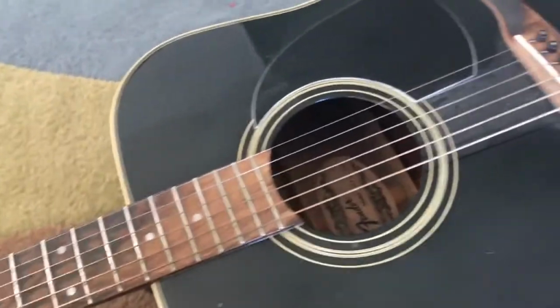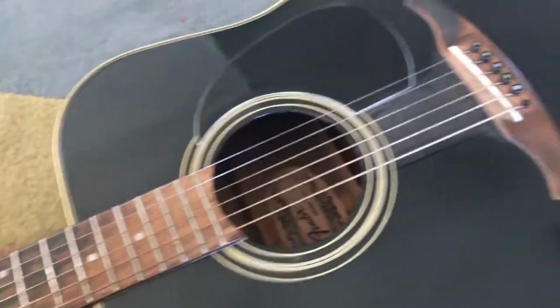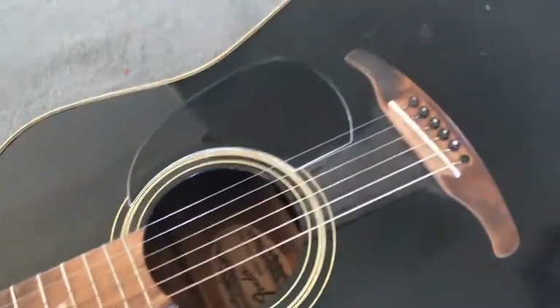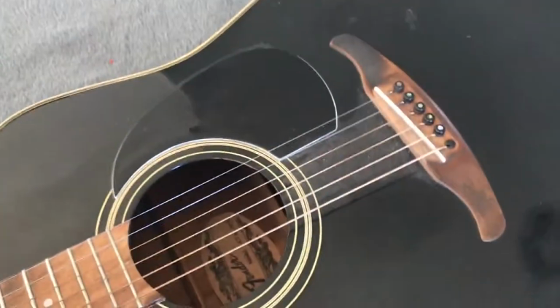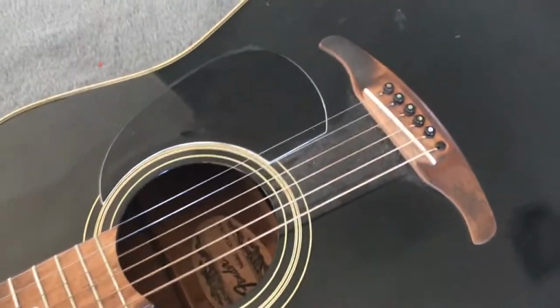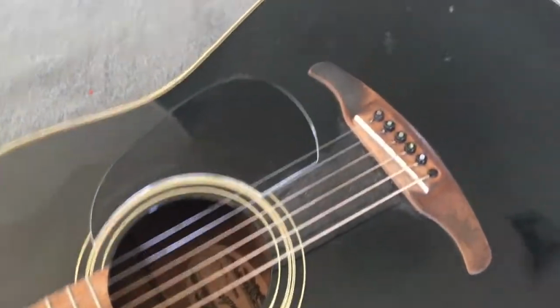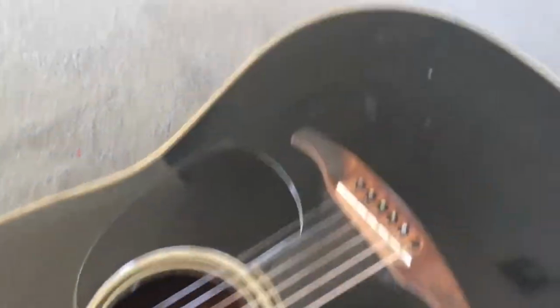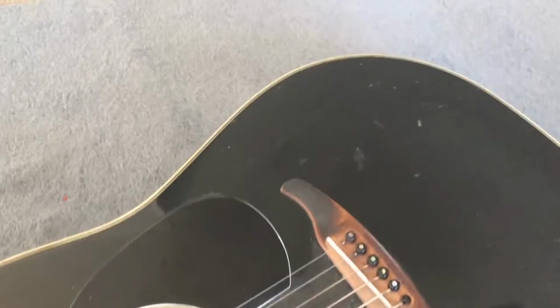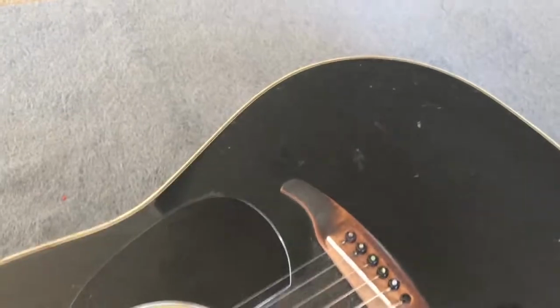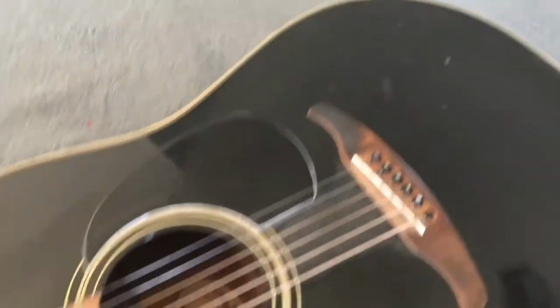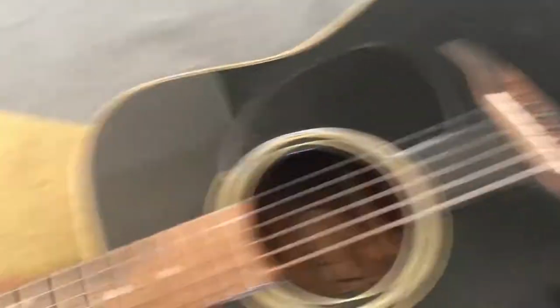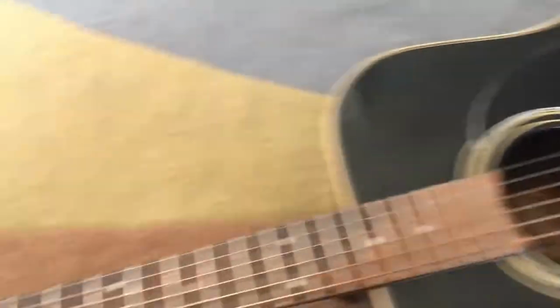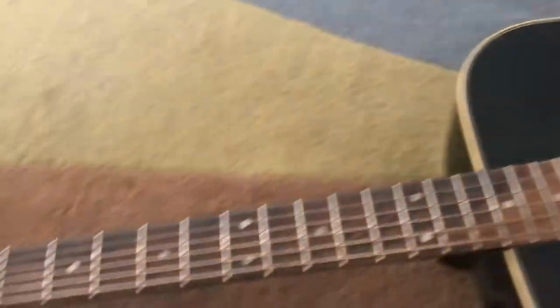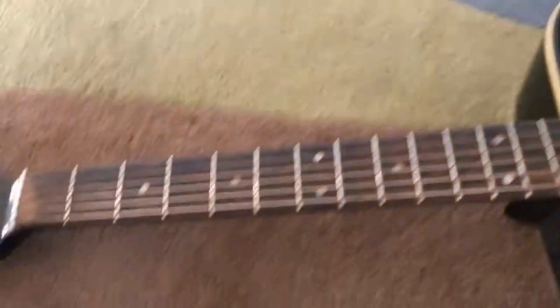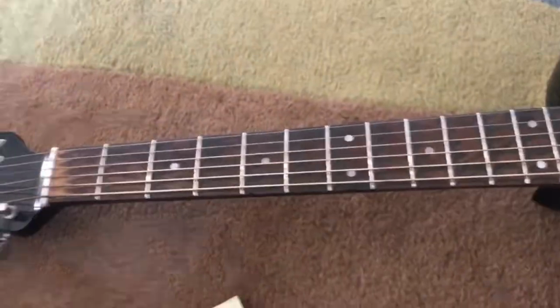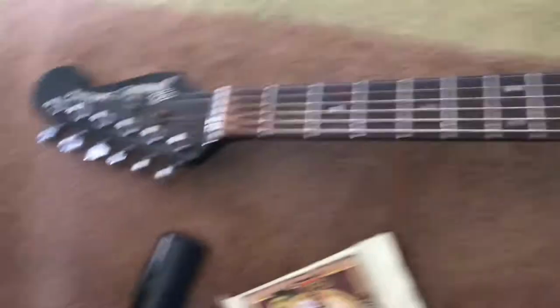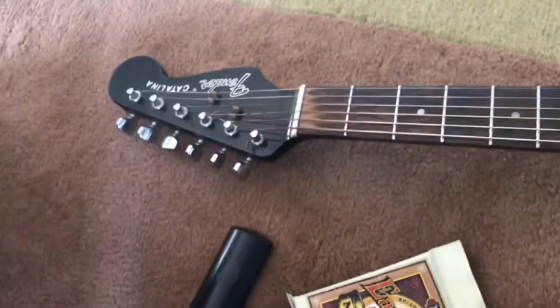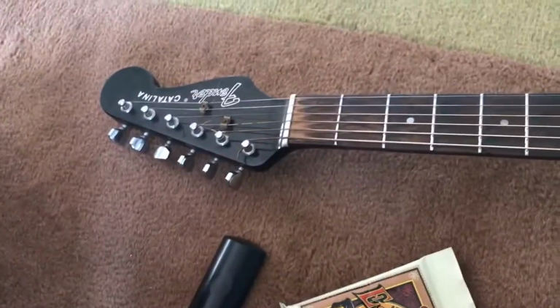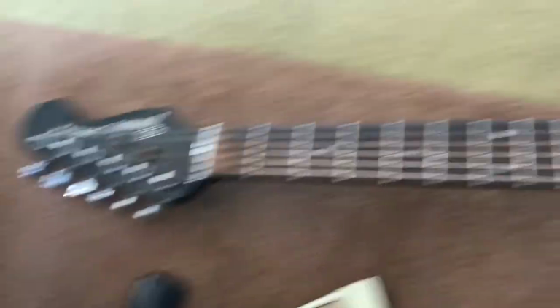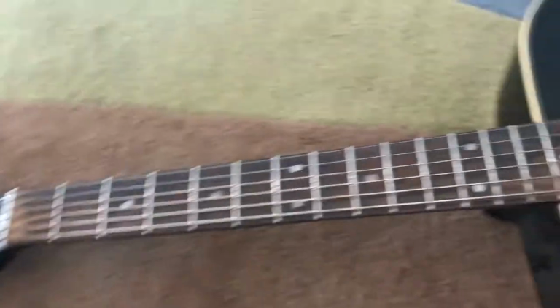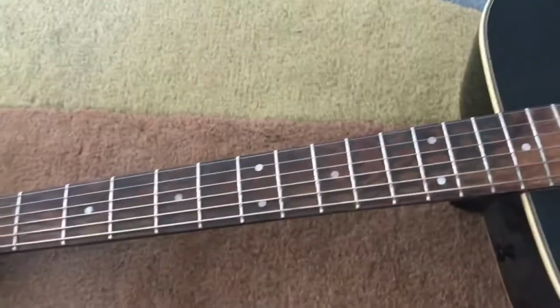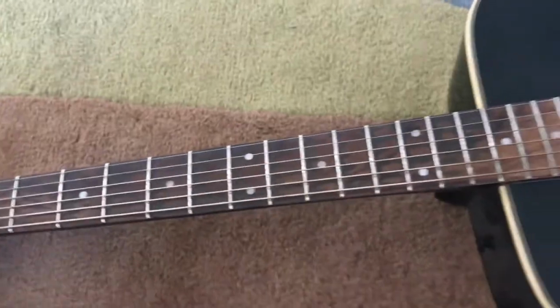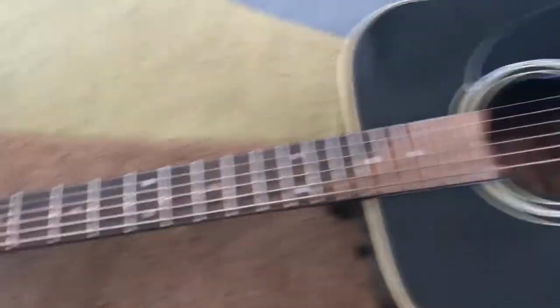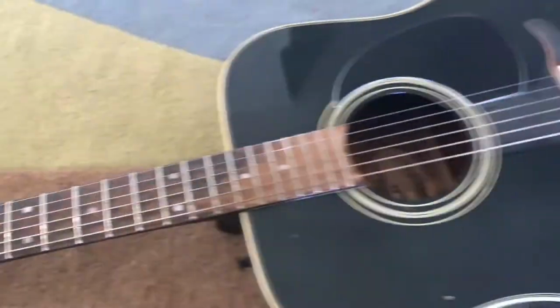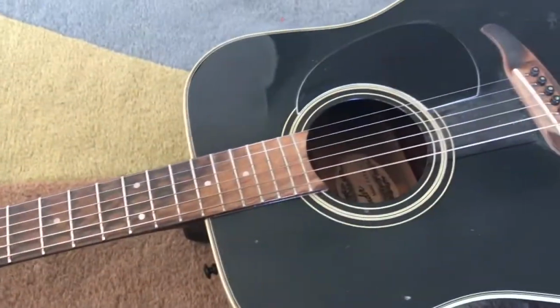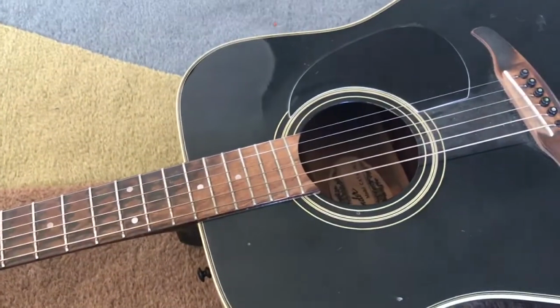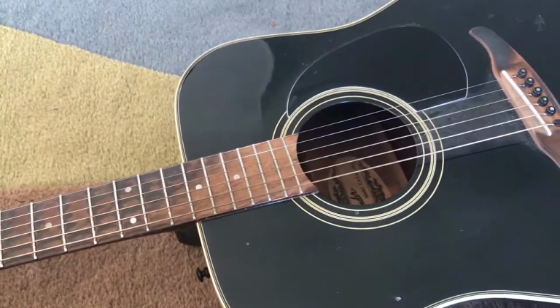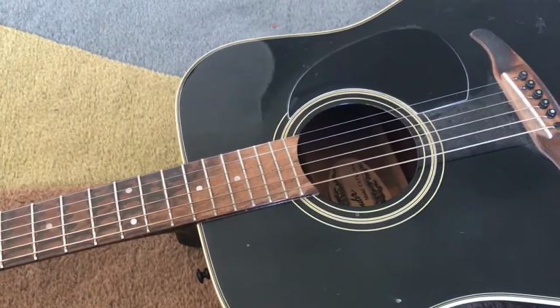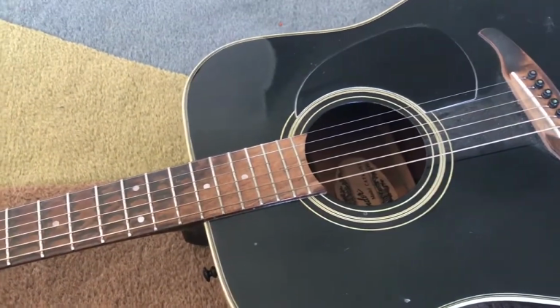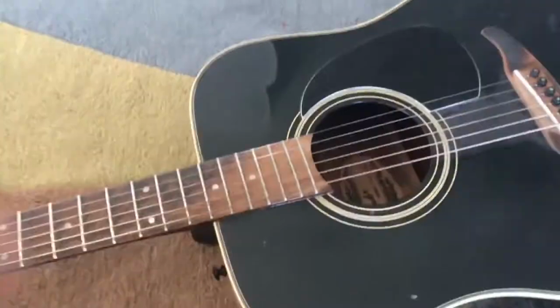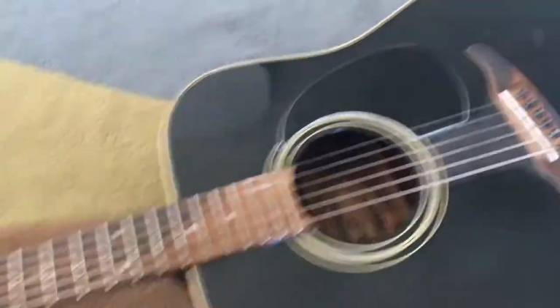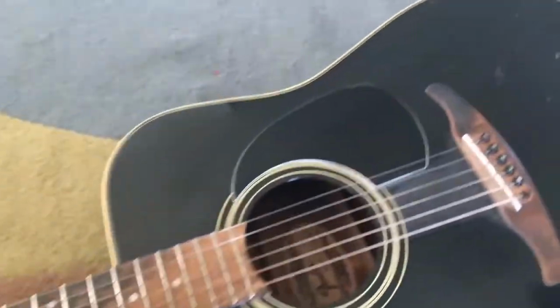Even with the strings pretty dead and grimy, I can tell that this guitar can sound really good. We're gonna give it a little bit of love.